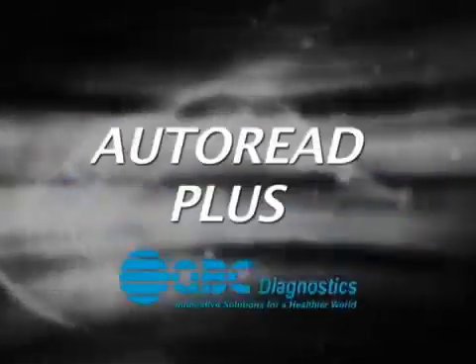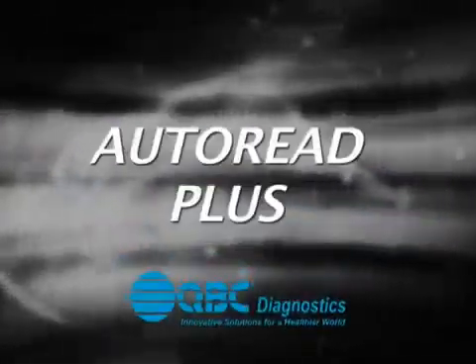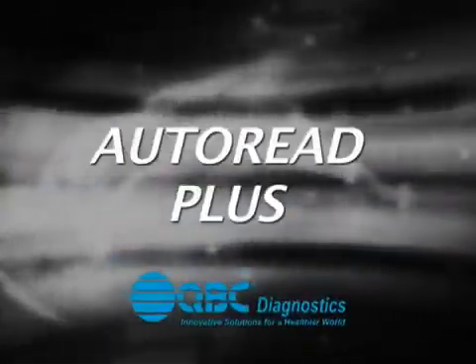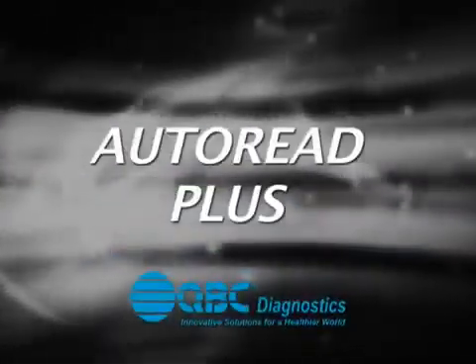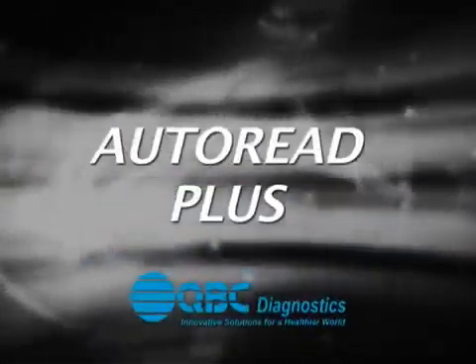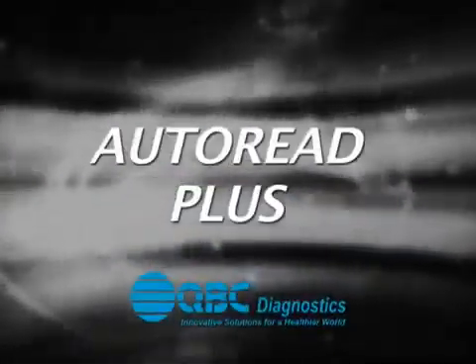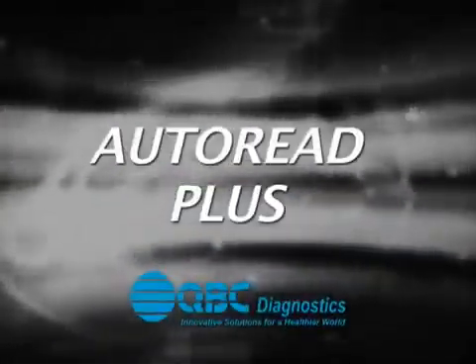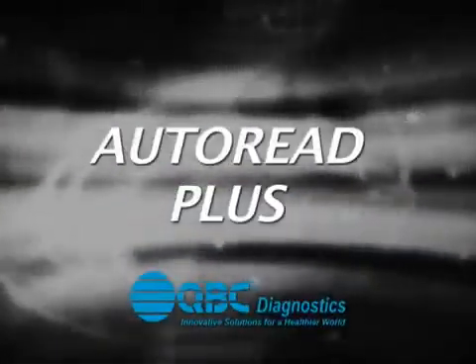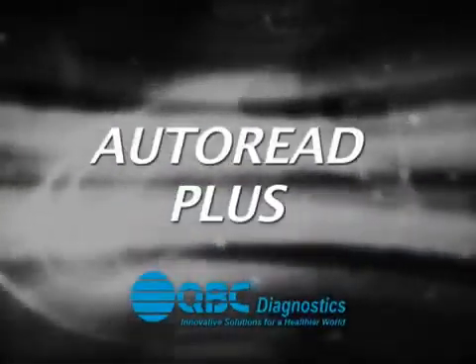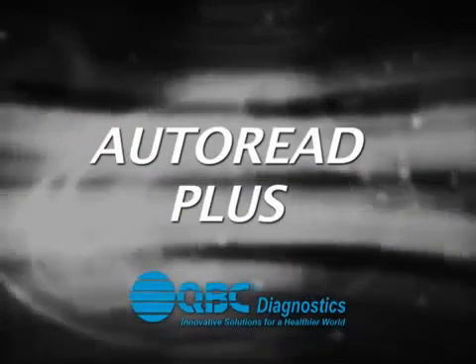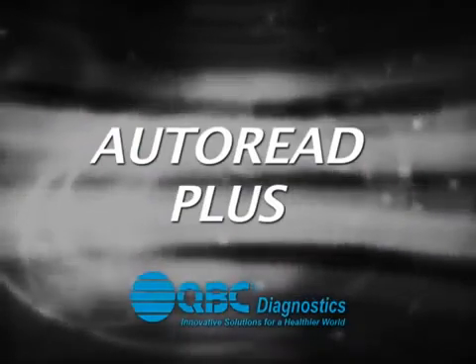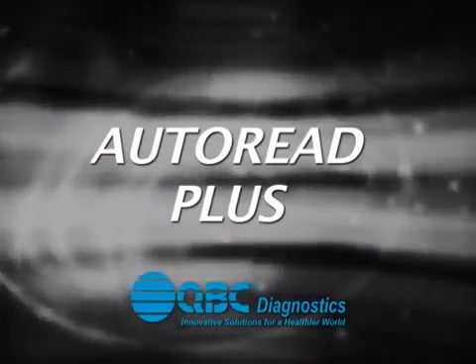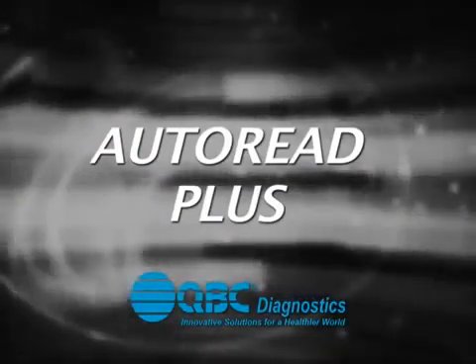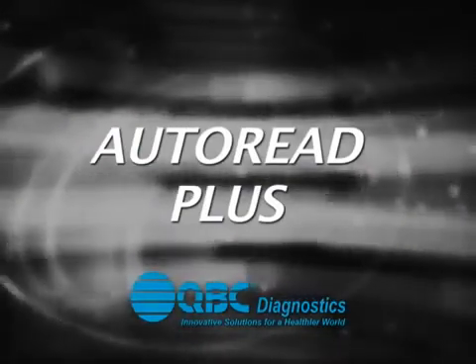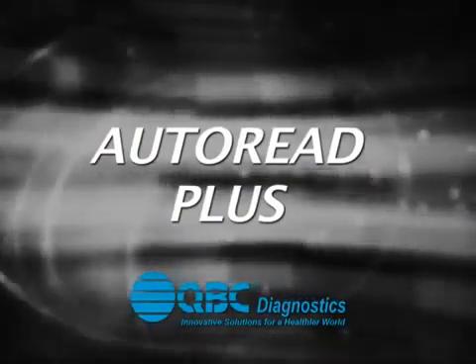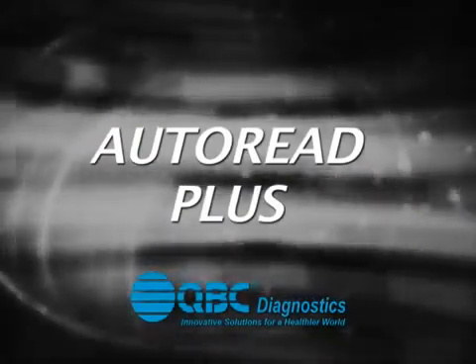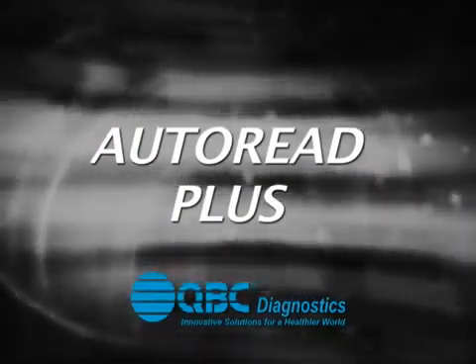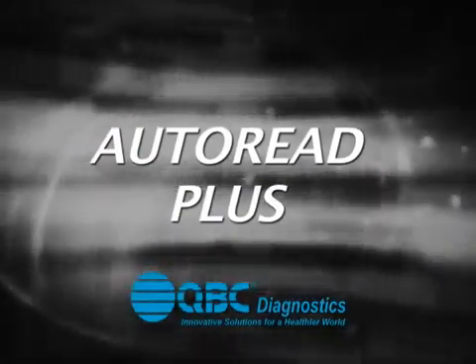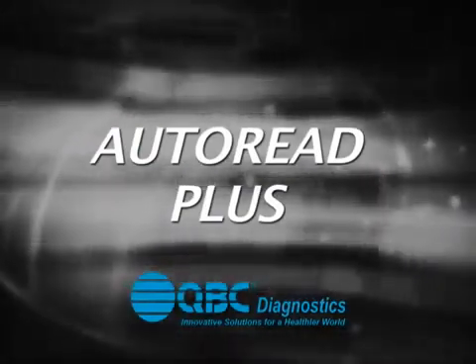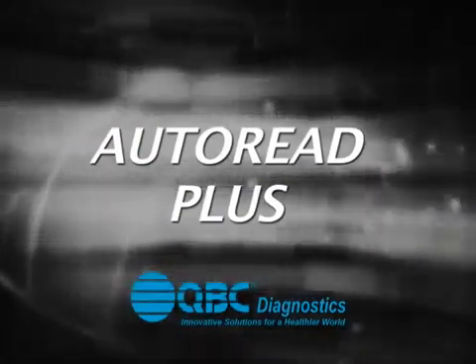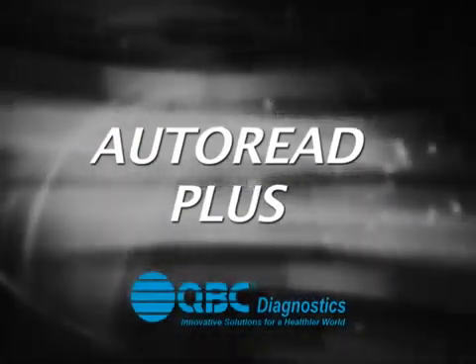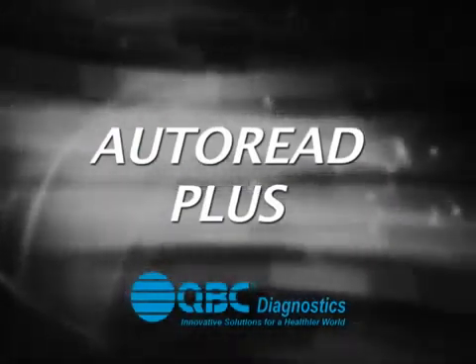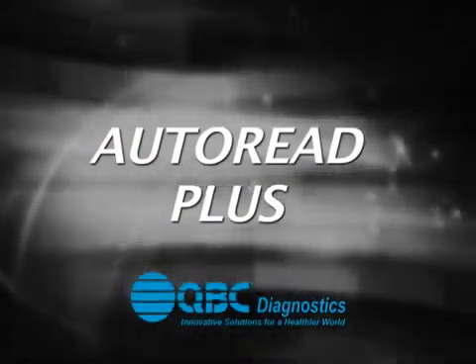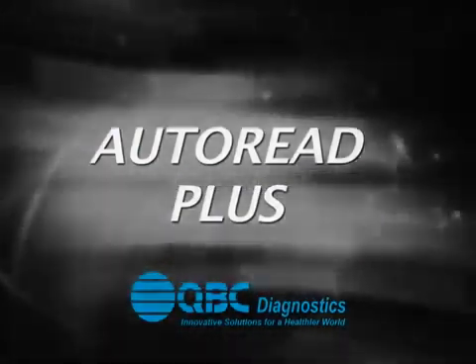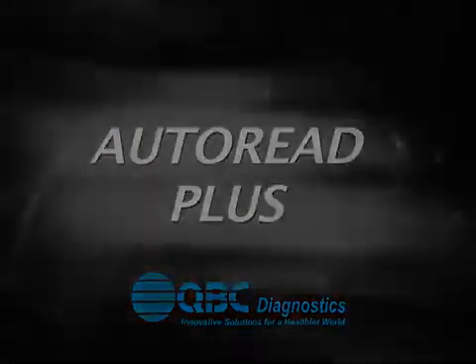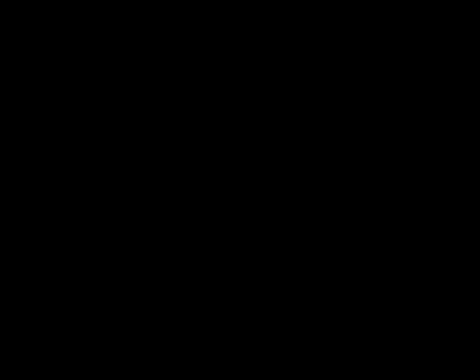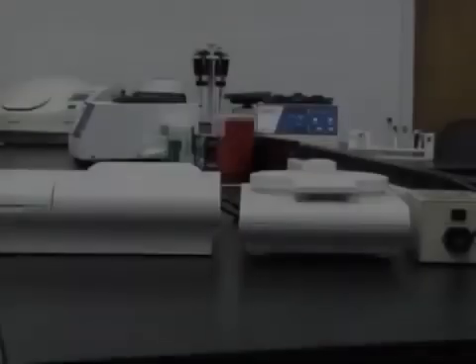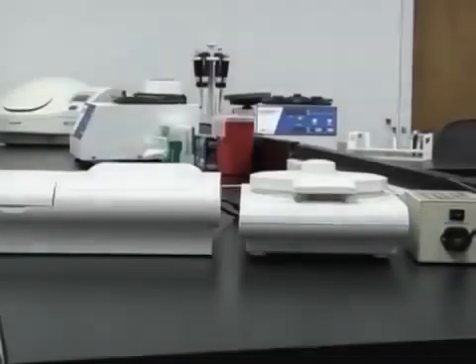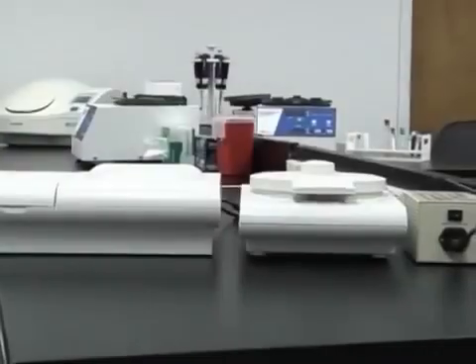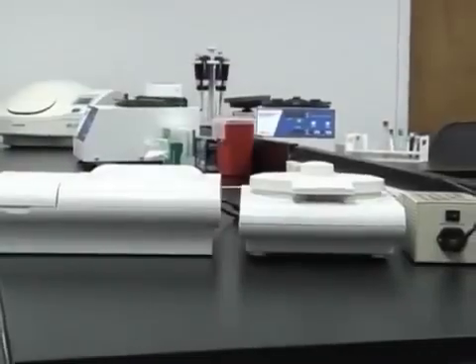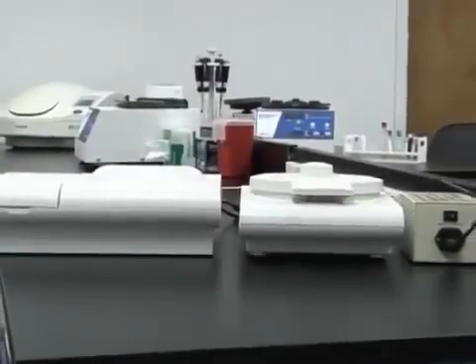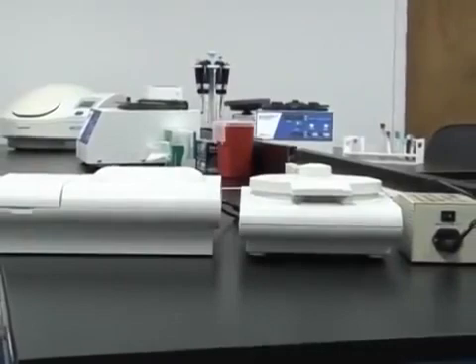The QBC Autoread Plus System. Thank you for purchasing the QBC Autoread Plus System.